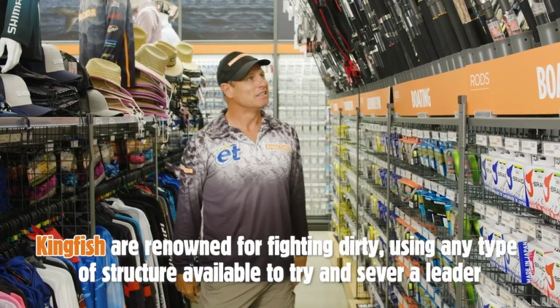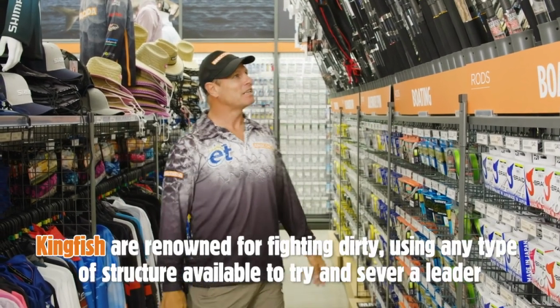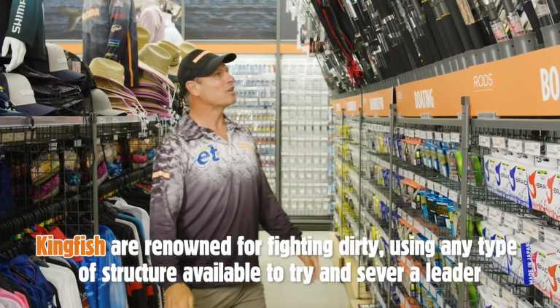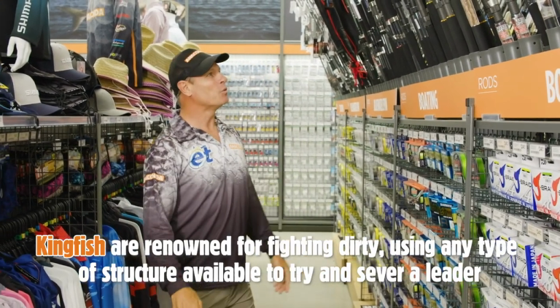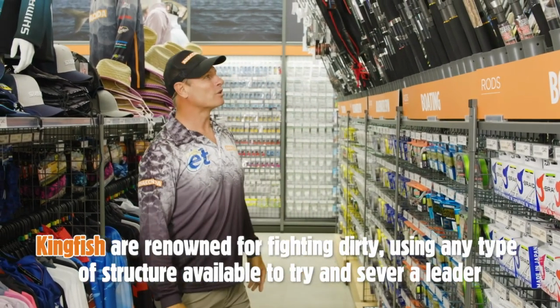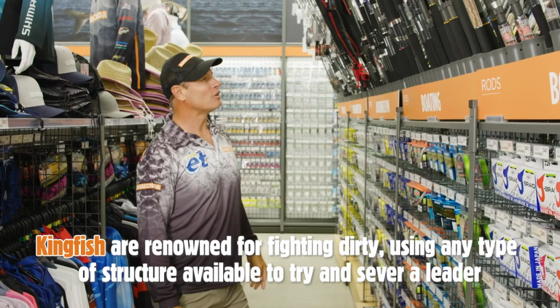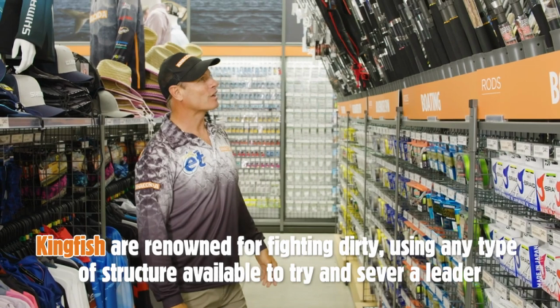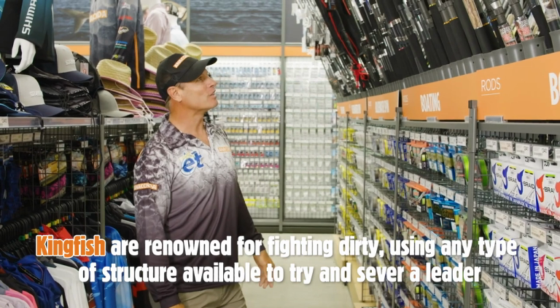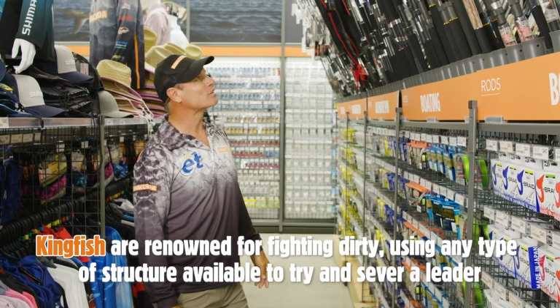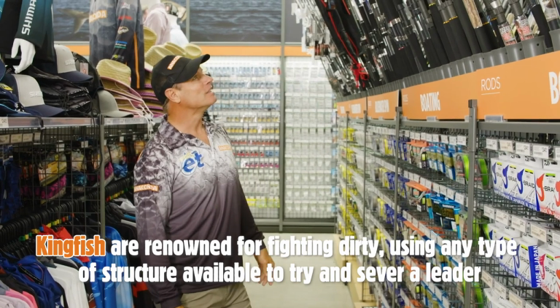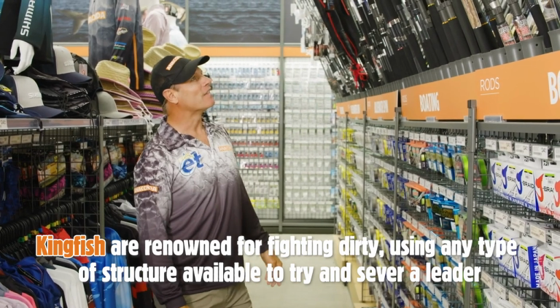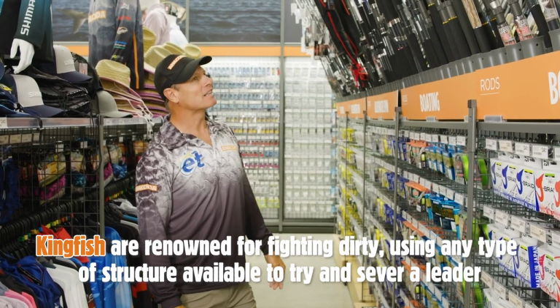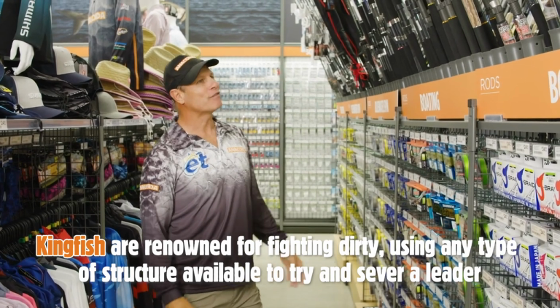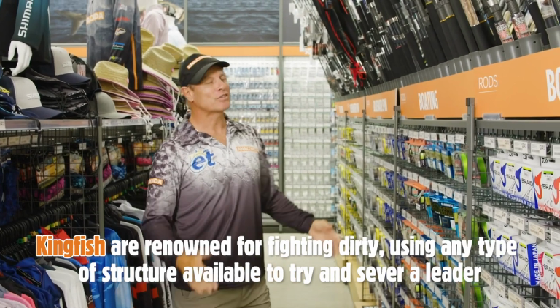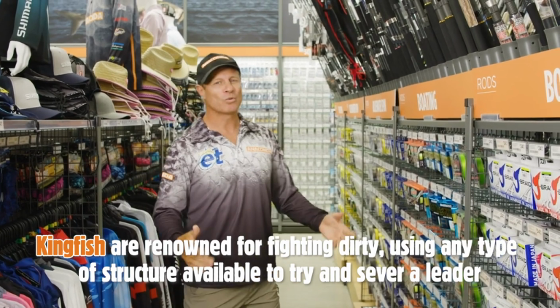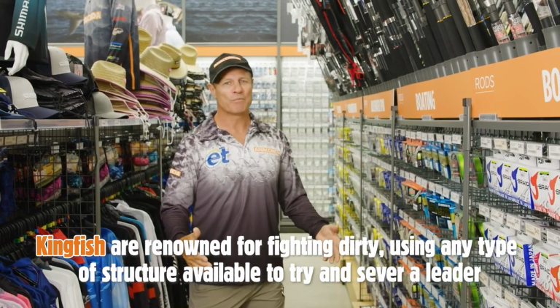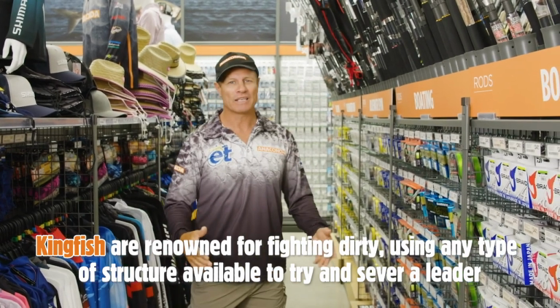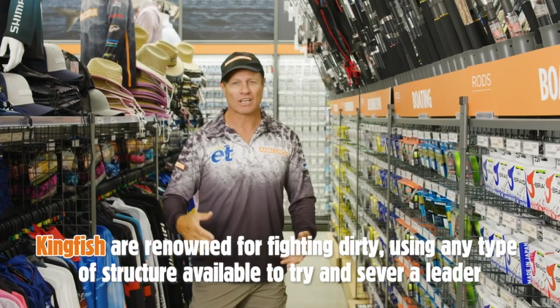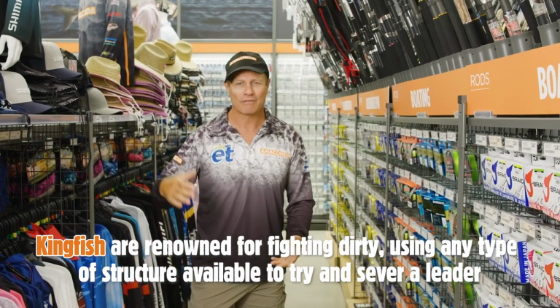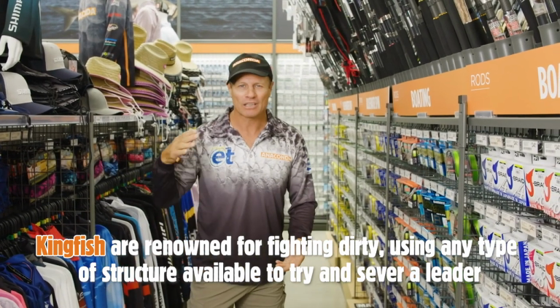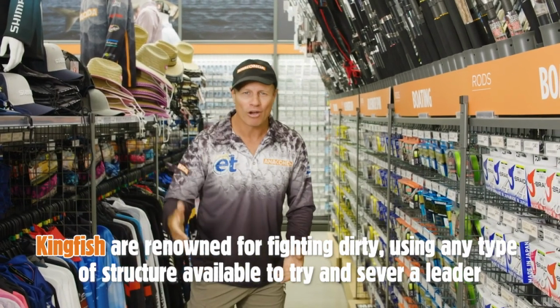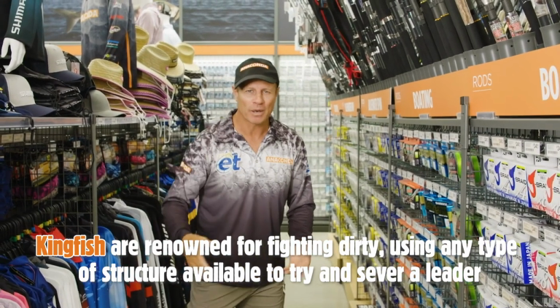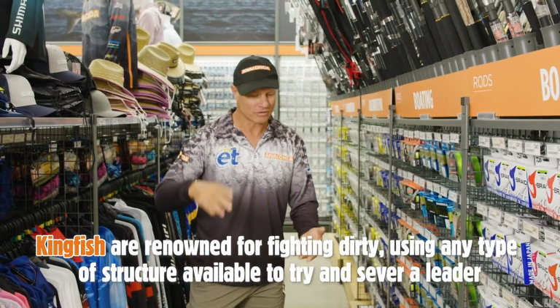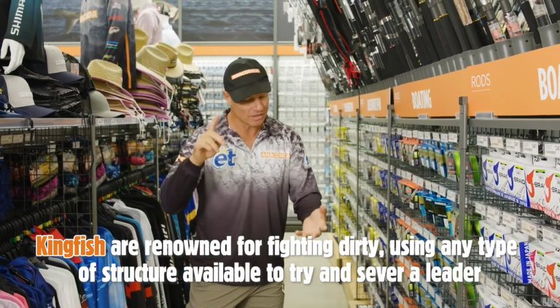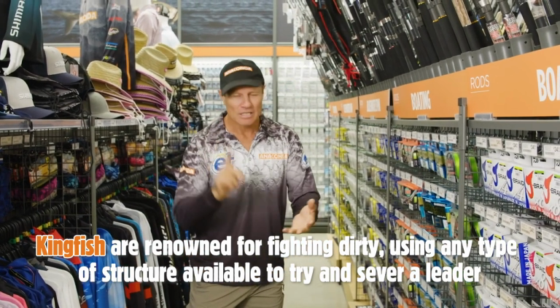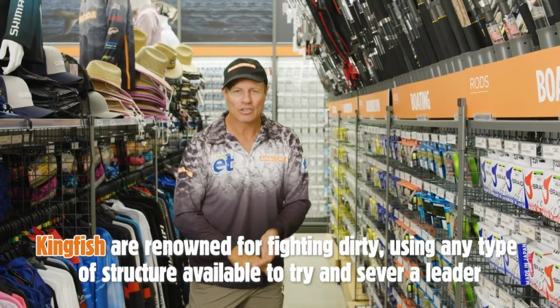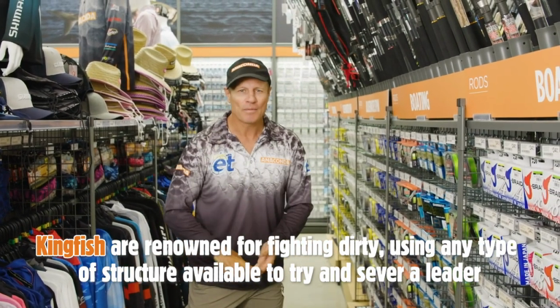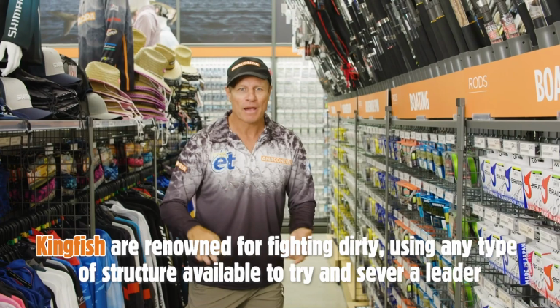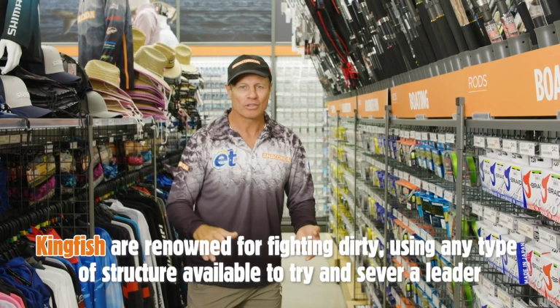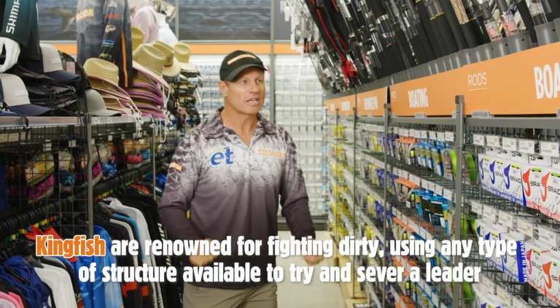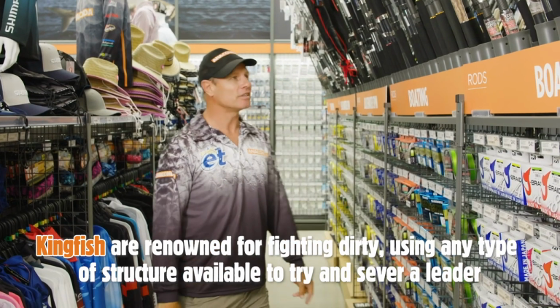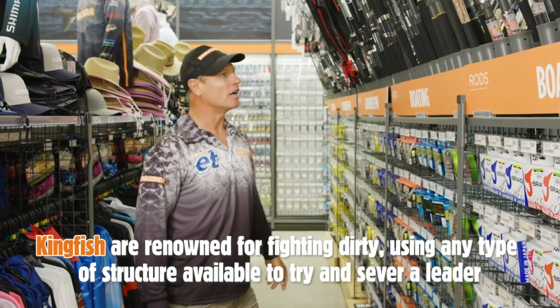King of the waters along the coast, and they love their squid baits, they love their live baits, their slimy mackerel and their yellowtail.